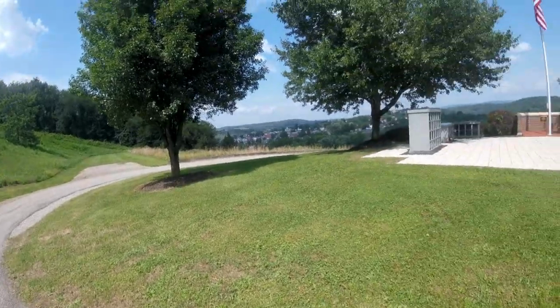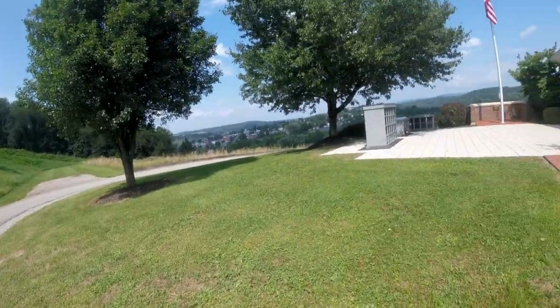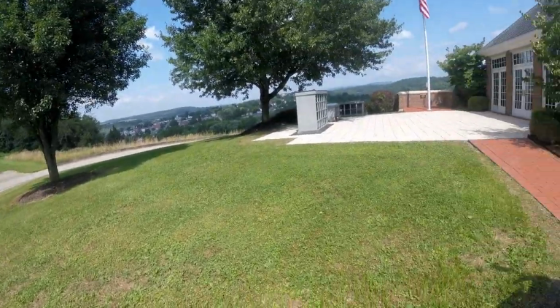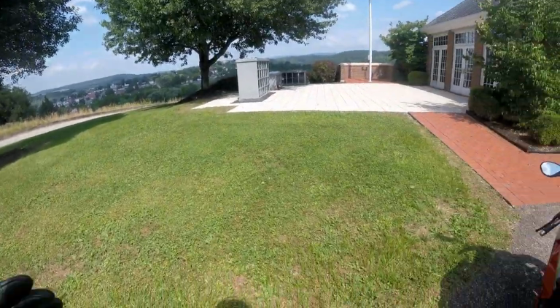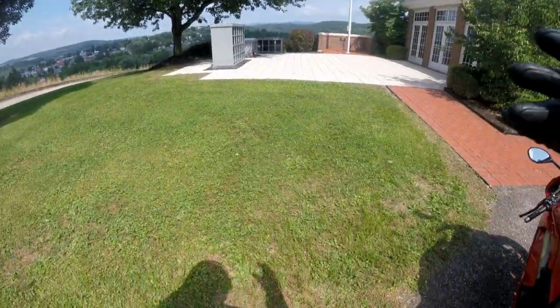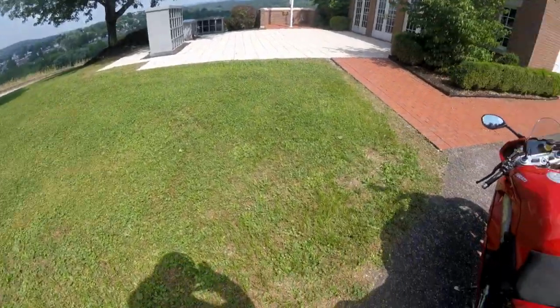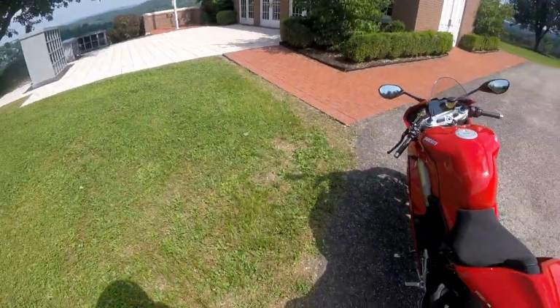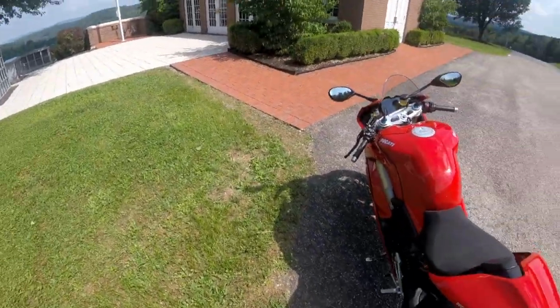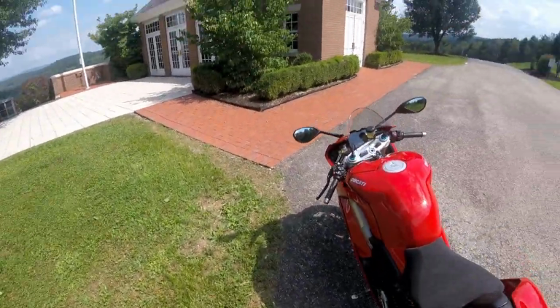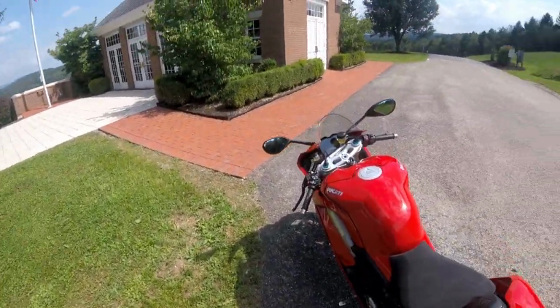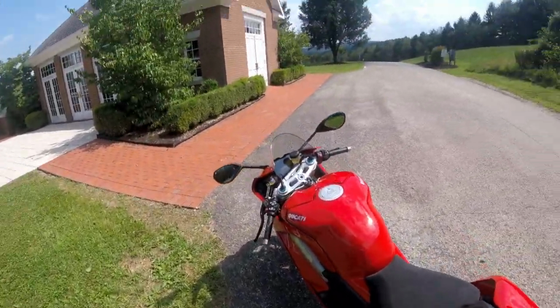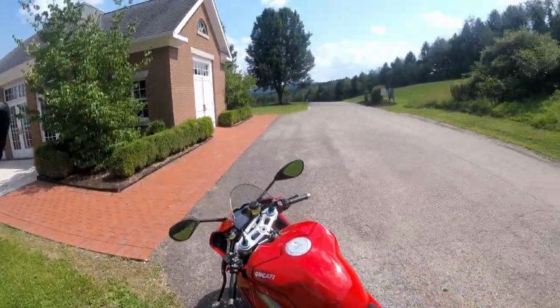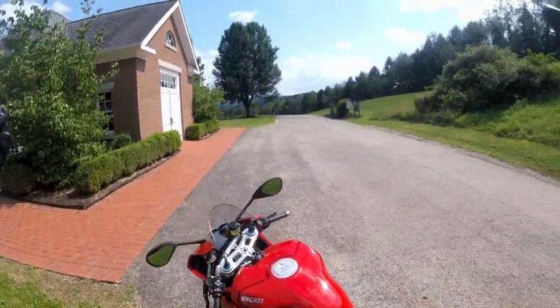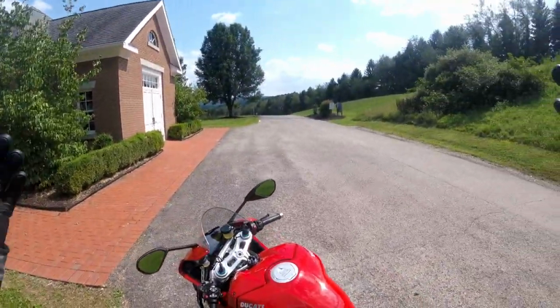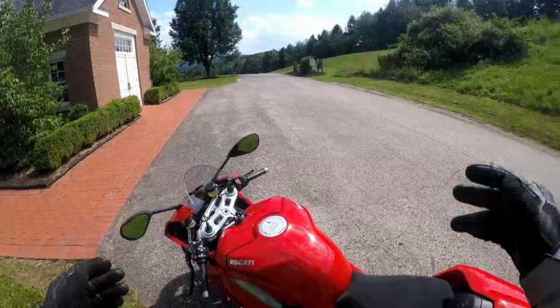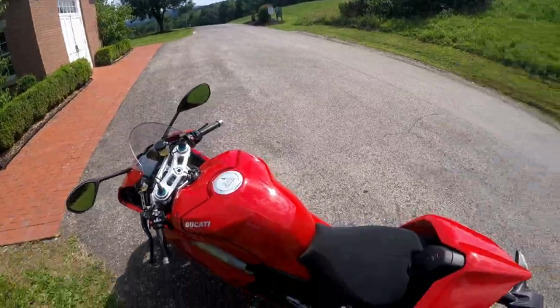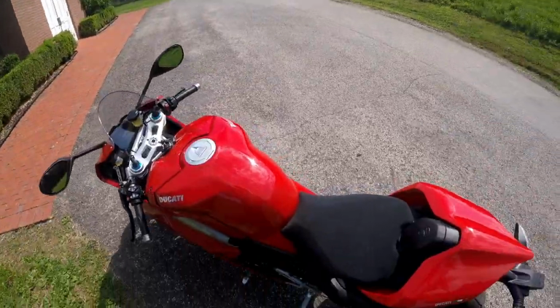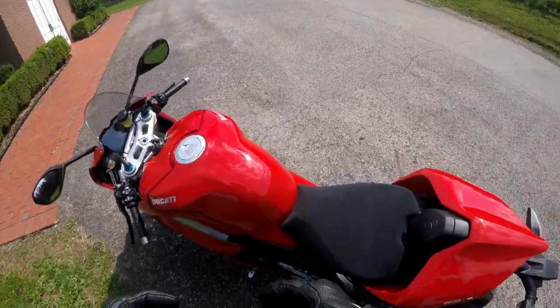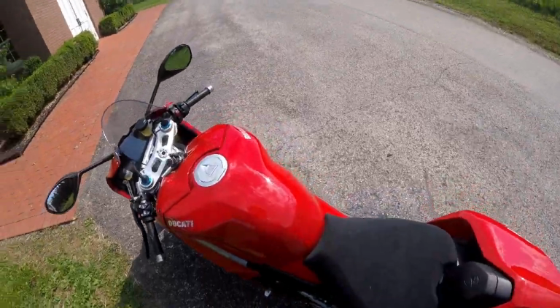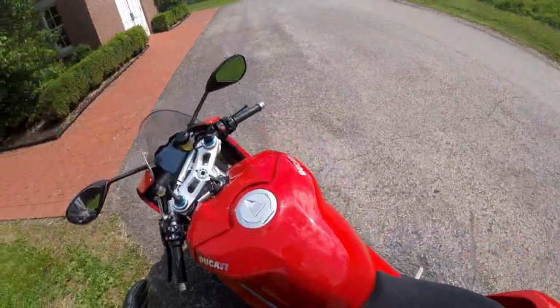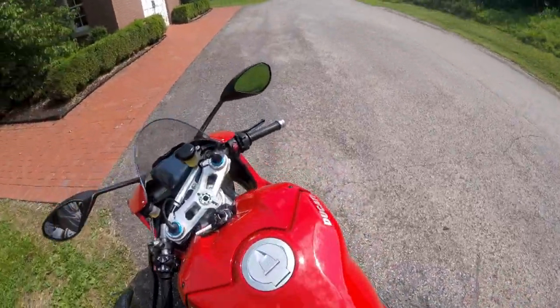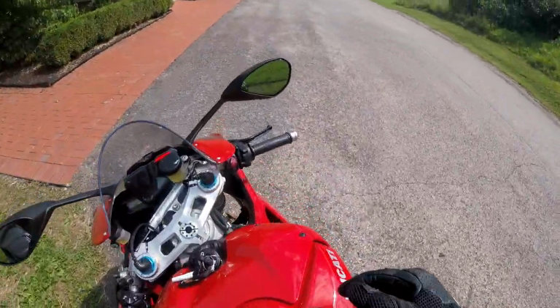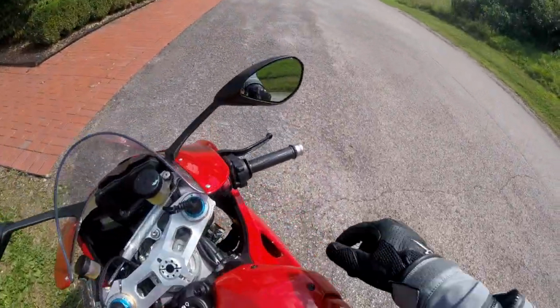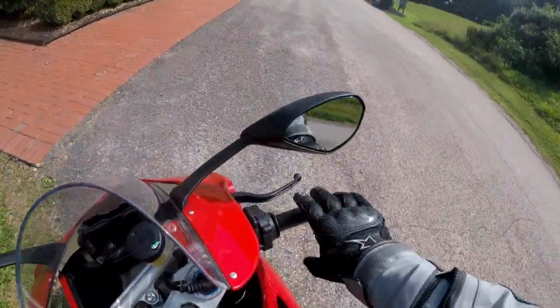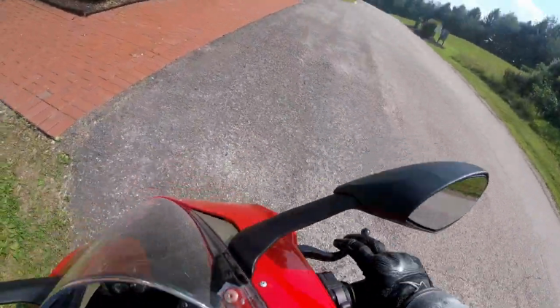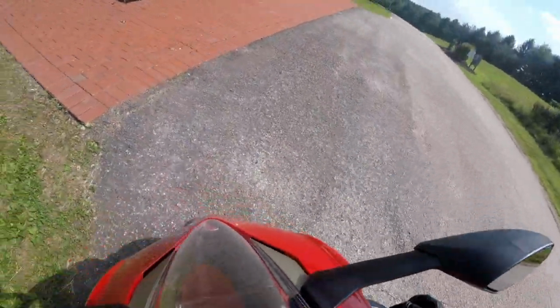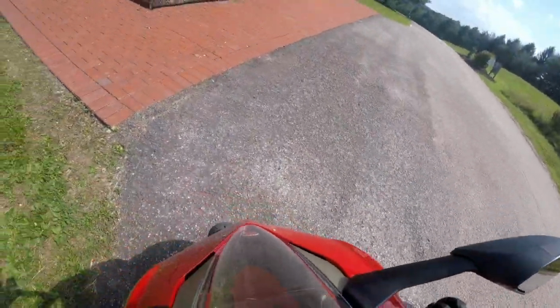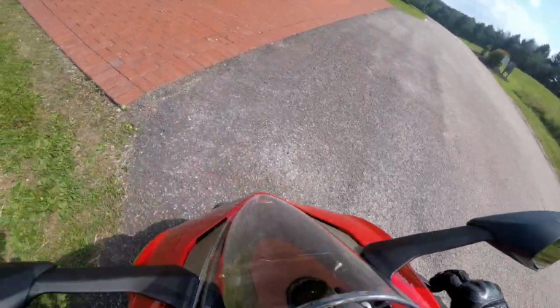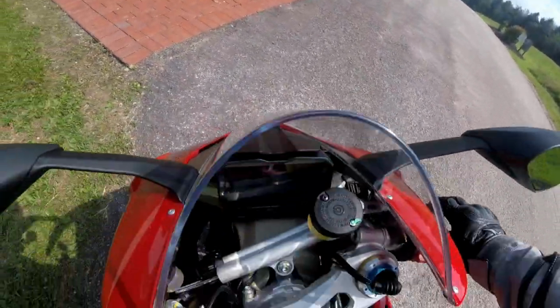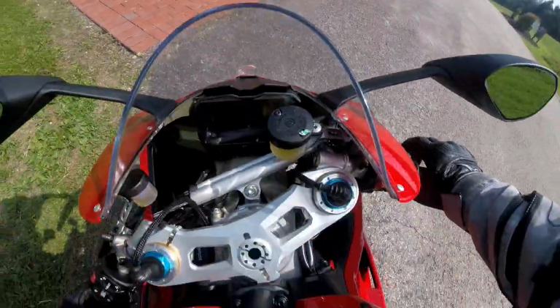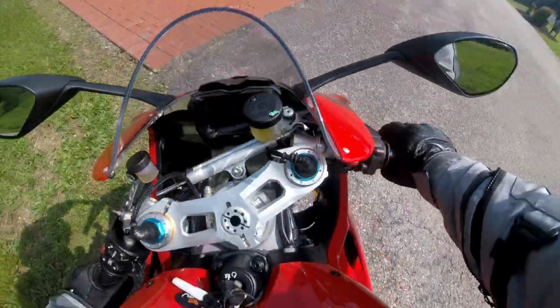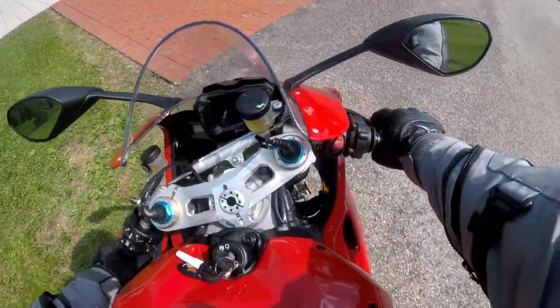Let's go for a ride, starting out in the cemetery here, as you can see, because that's where you'll most likely end up when you ride this thing.